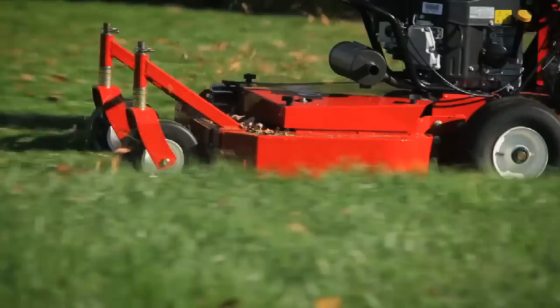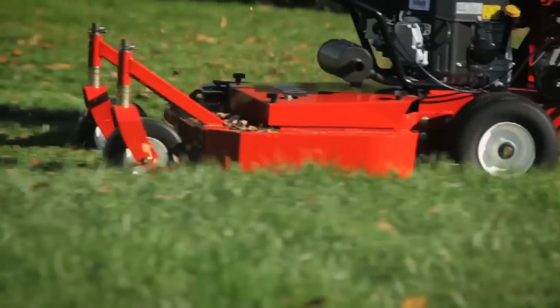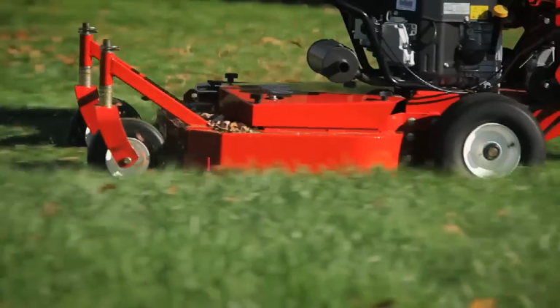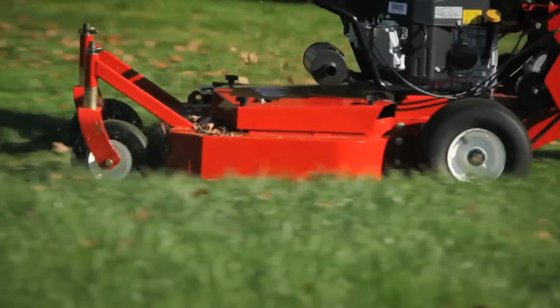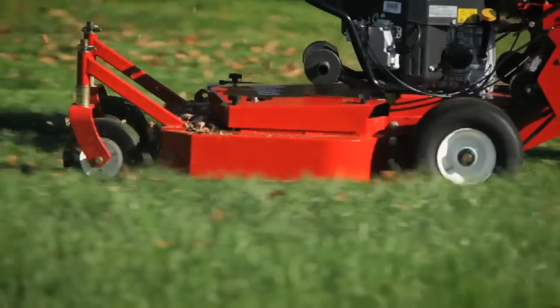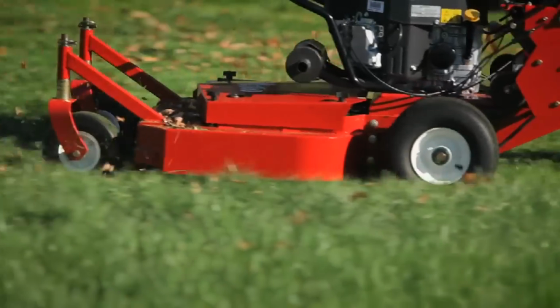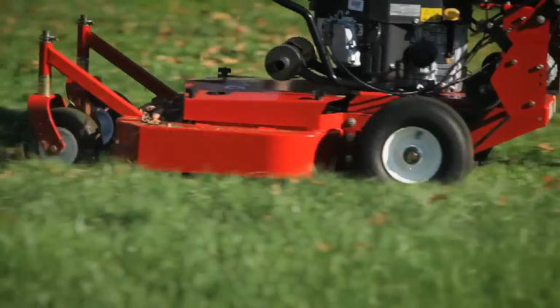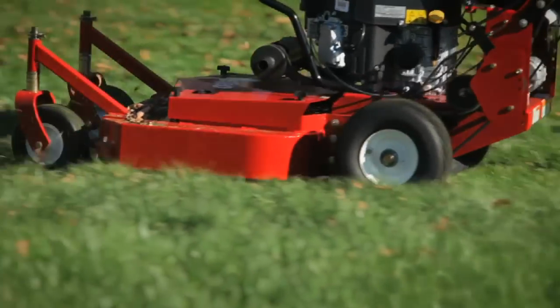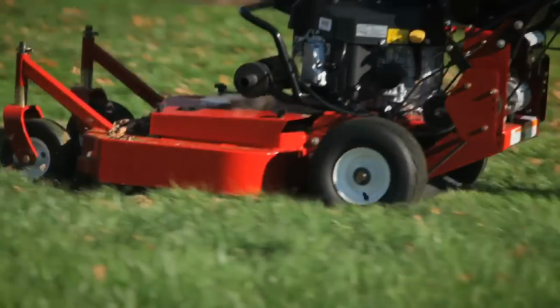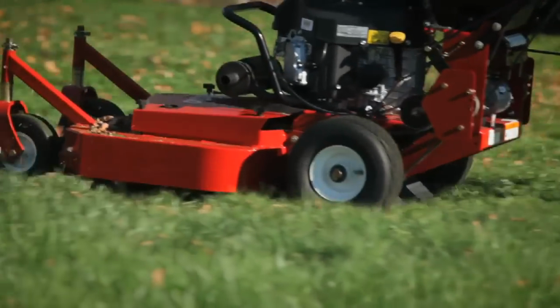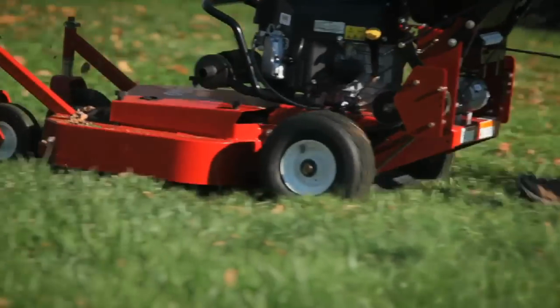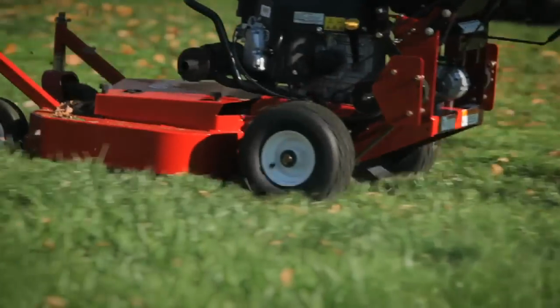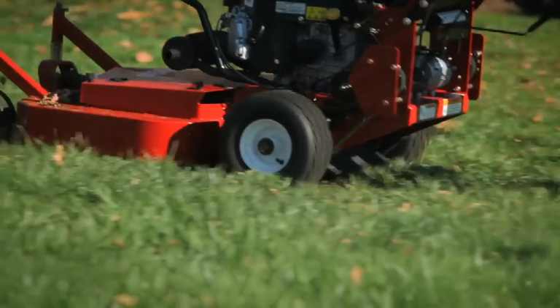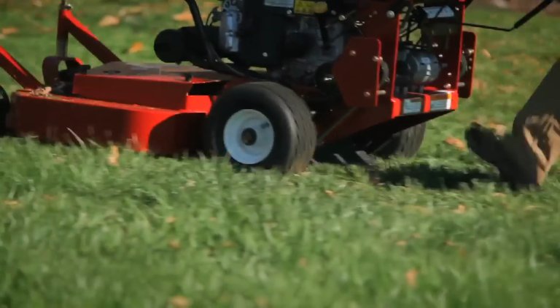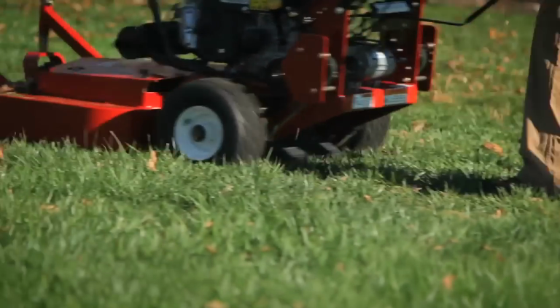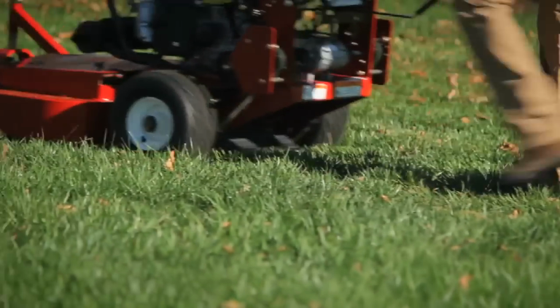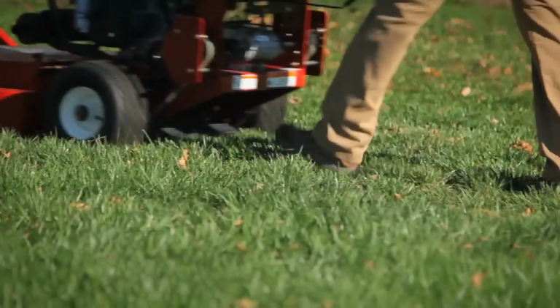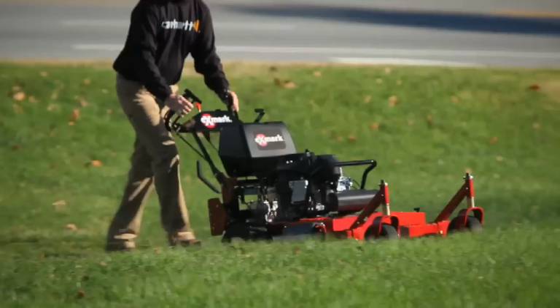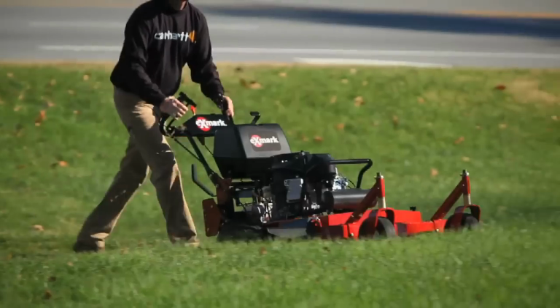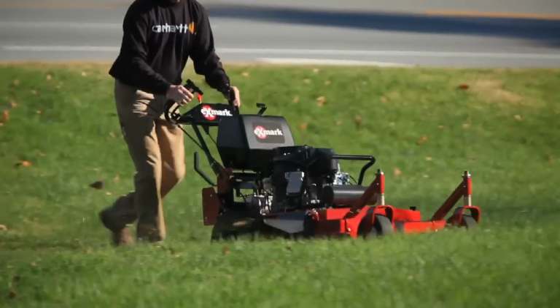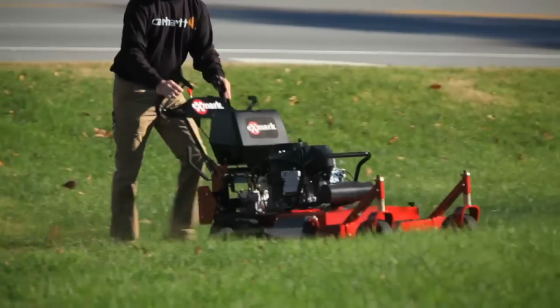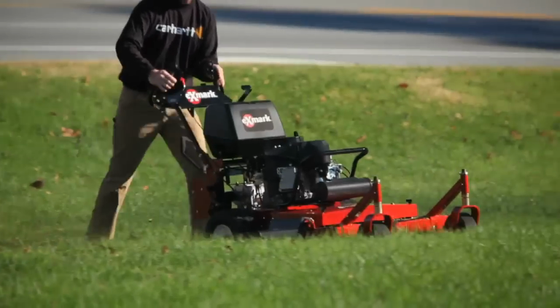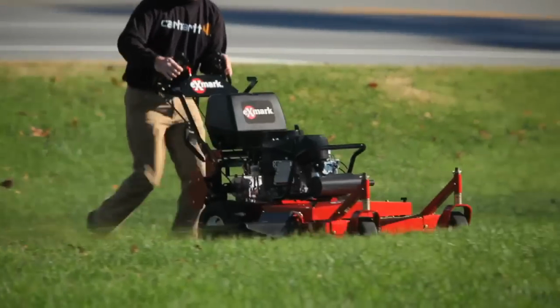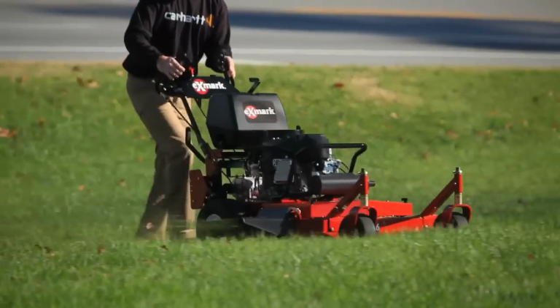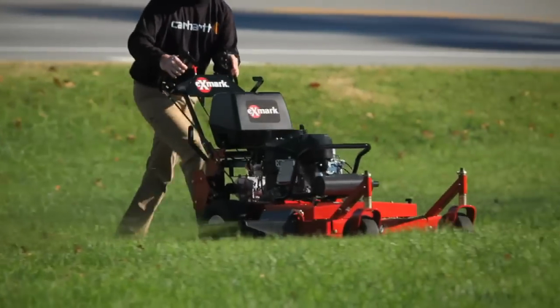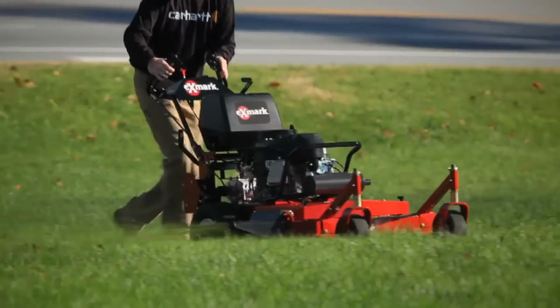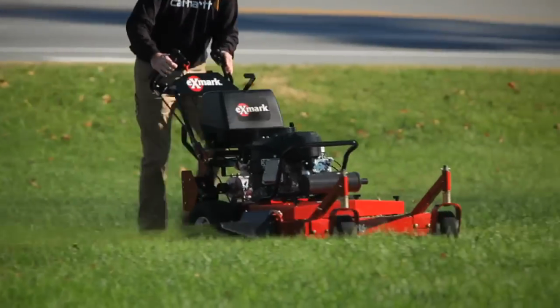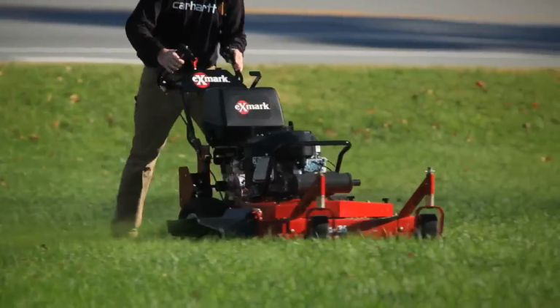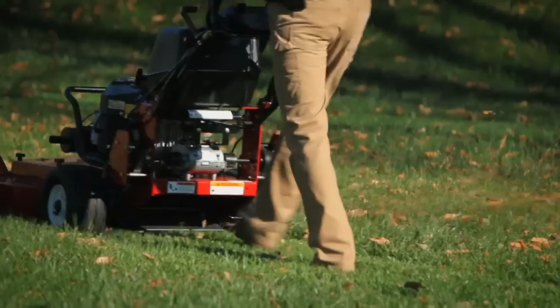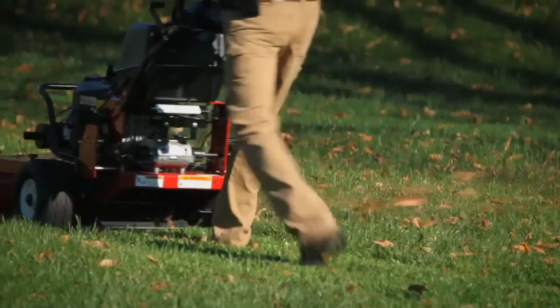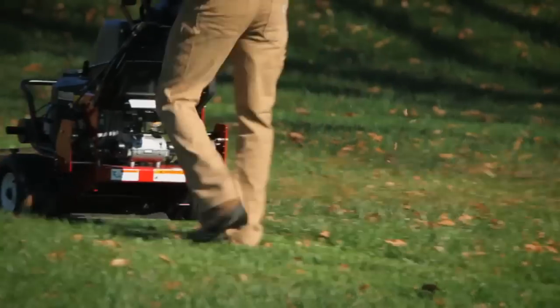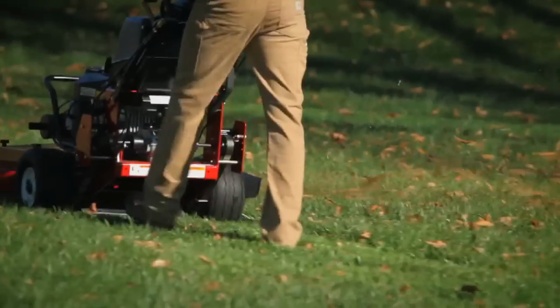And when you're done, the high-clearance, well-balanced decks make curb climbing and trailering easy as can be.